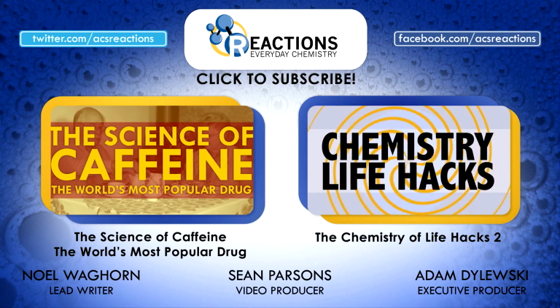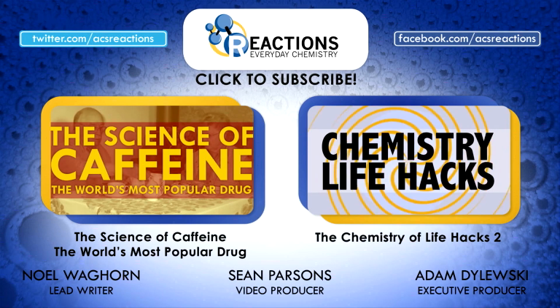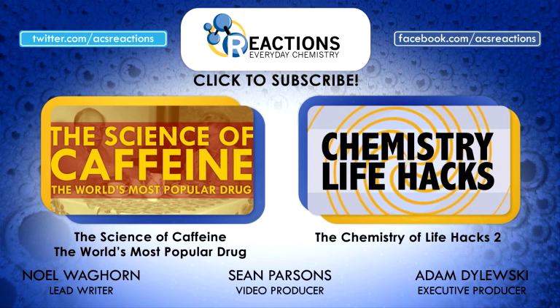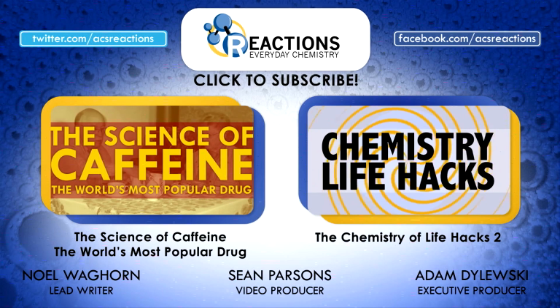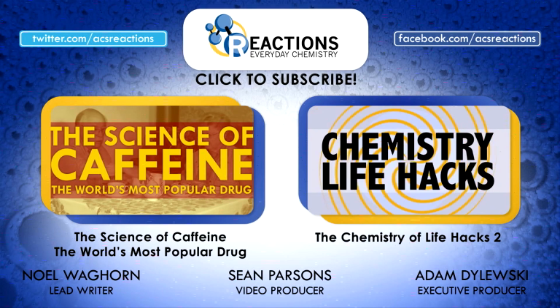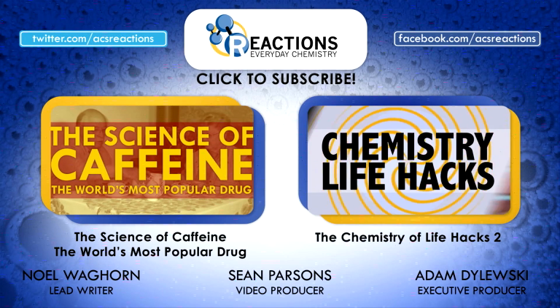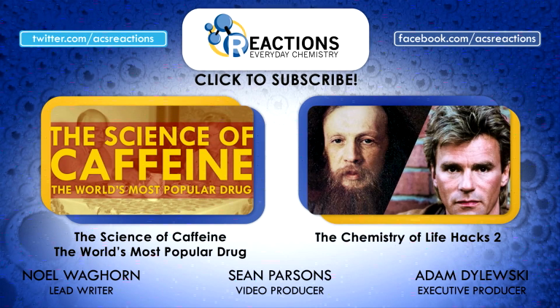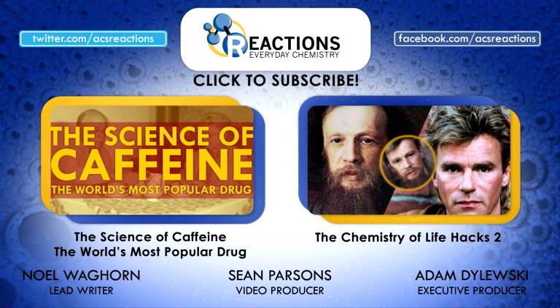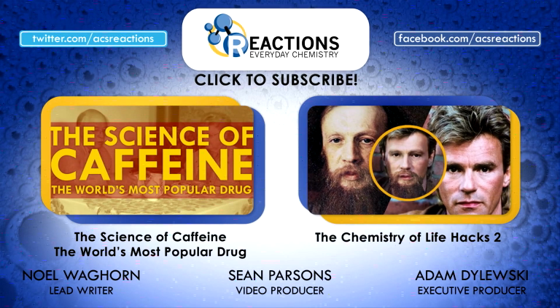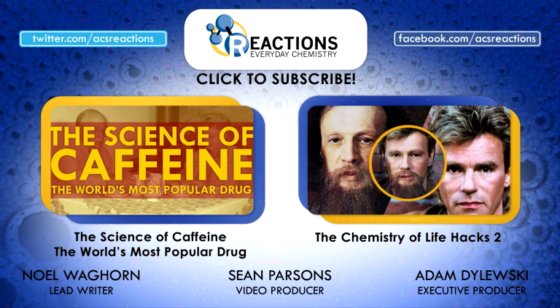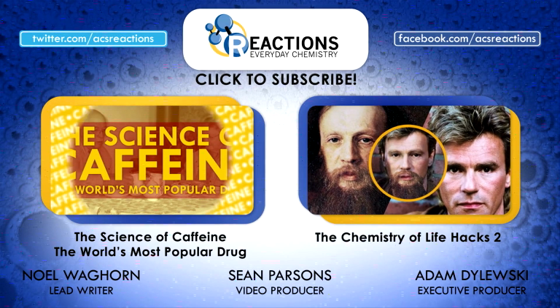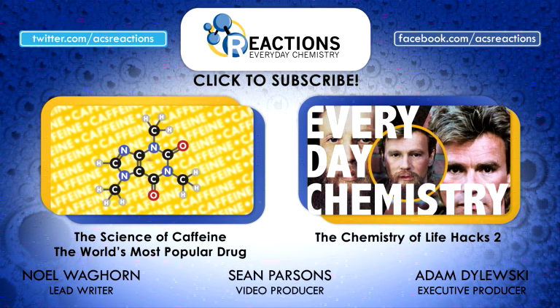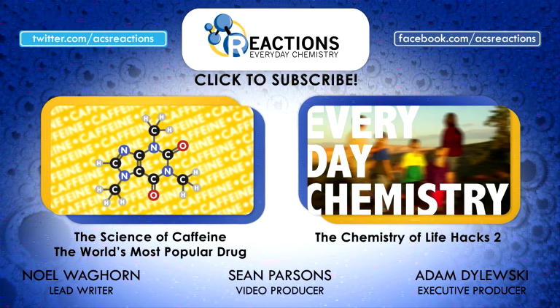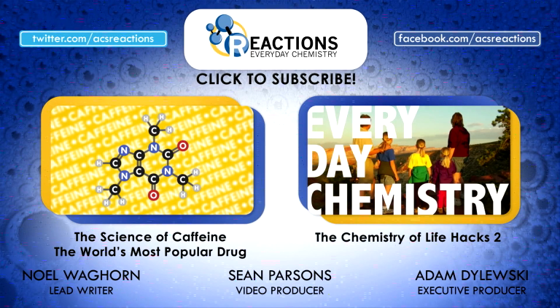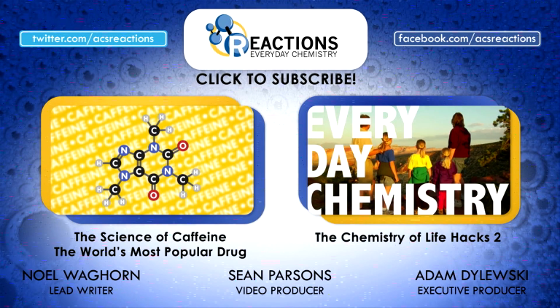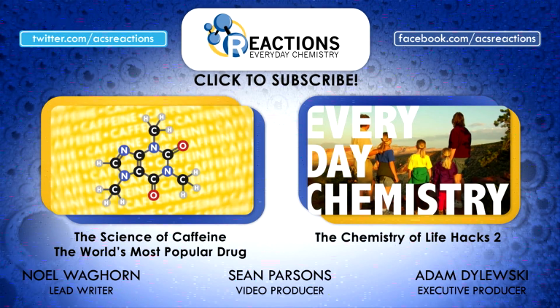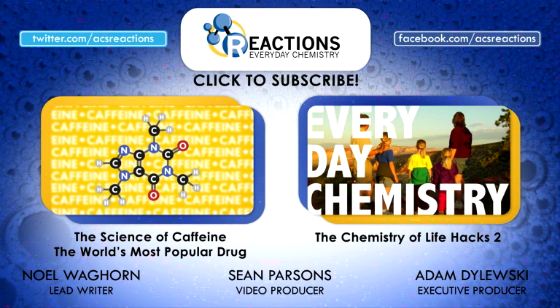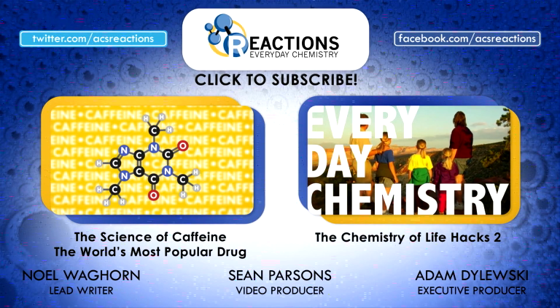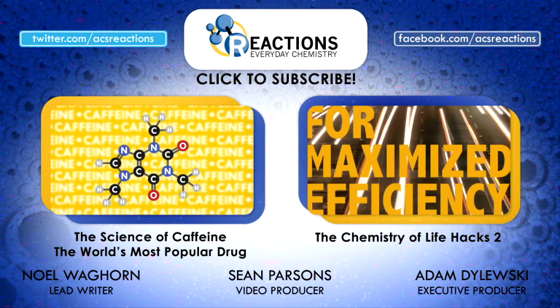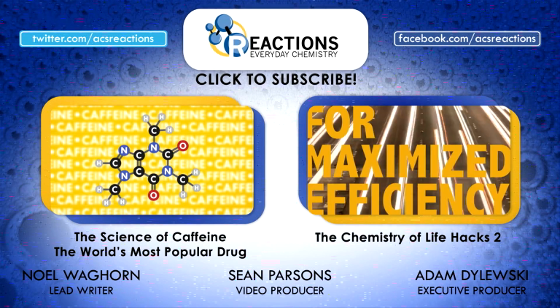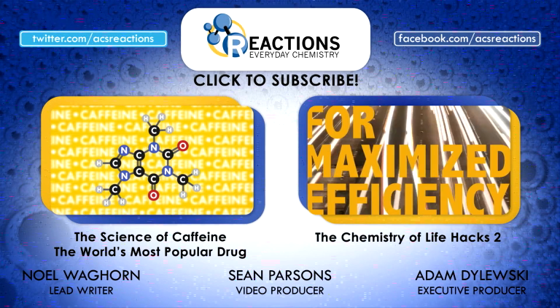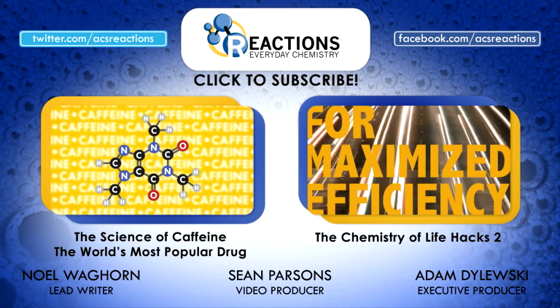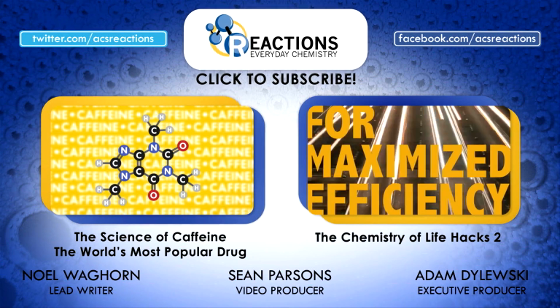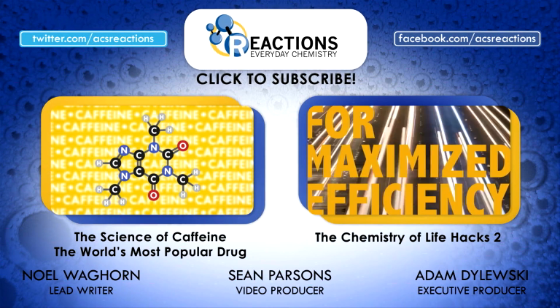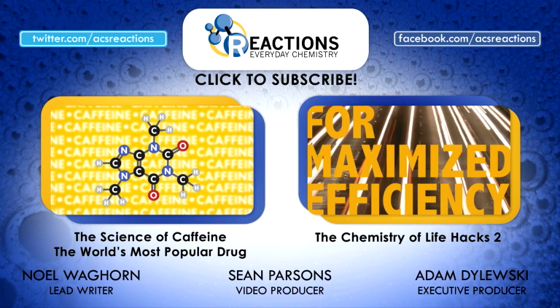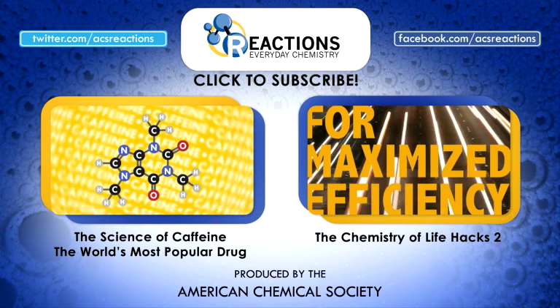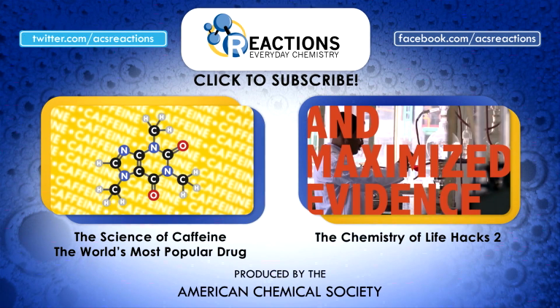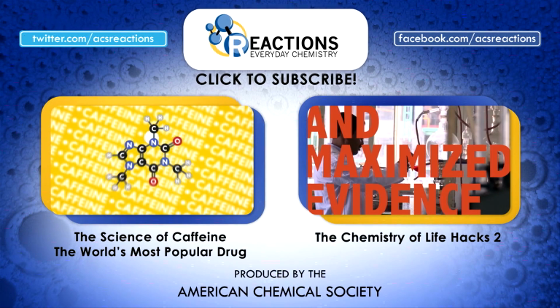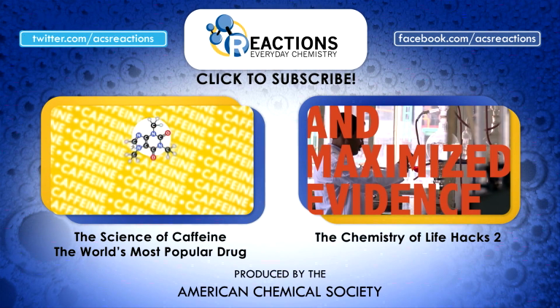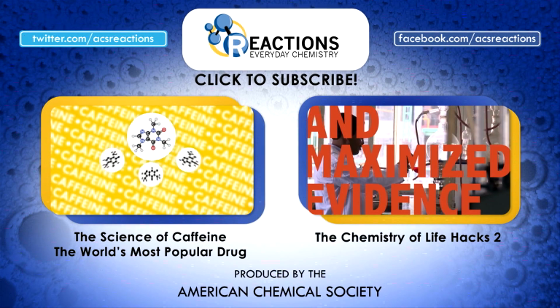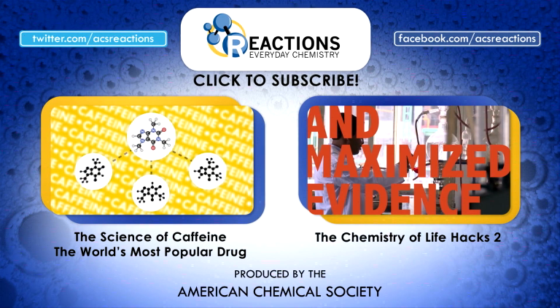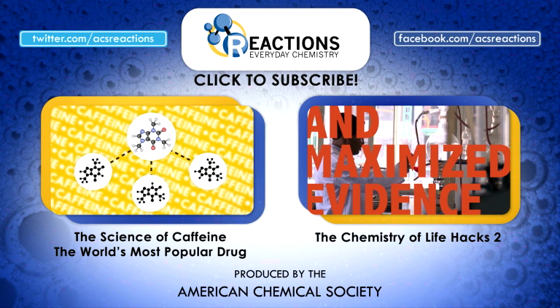Instead of hitting that snooze button, why not hit the subscribe button and get more chemistry fun and facts from Reactions. Sleep well, internet.